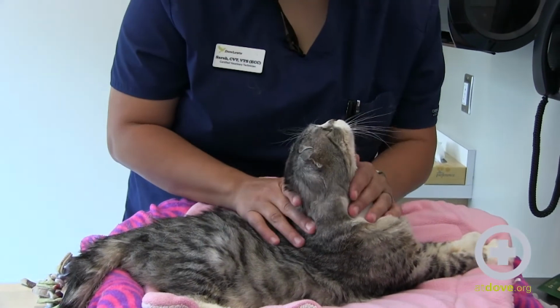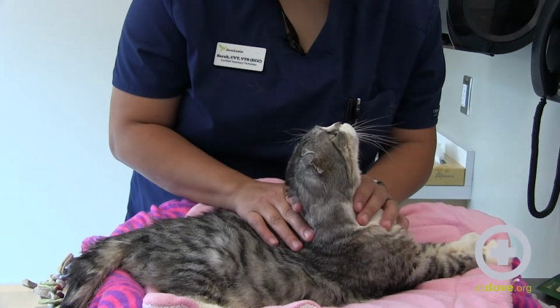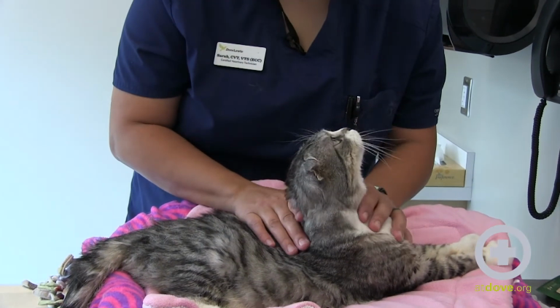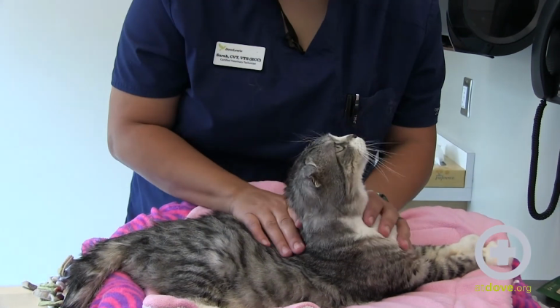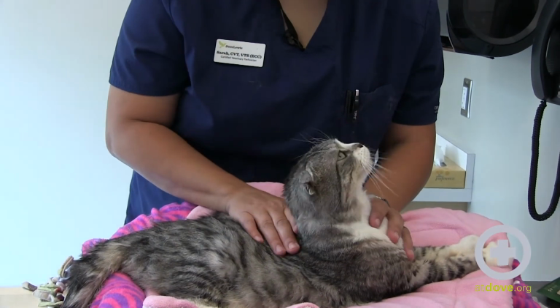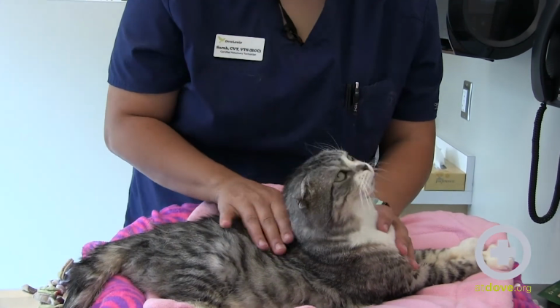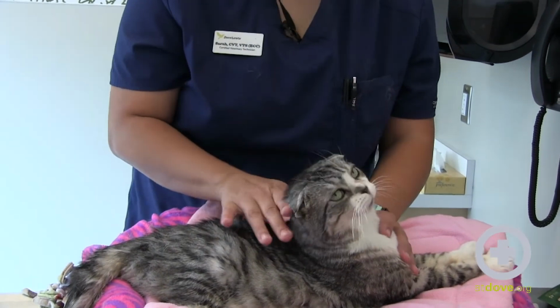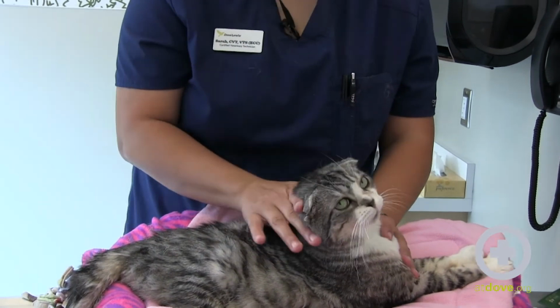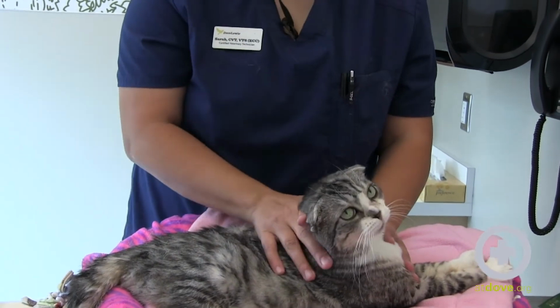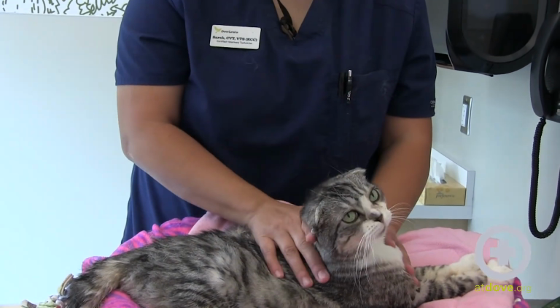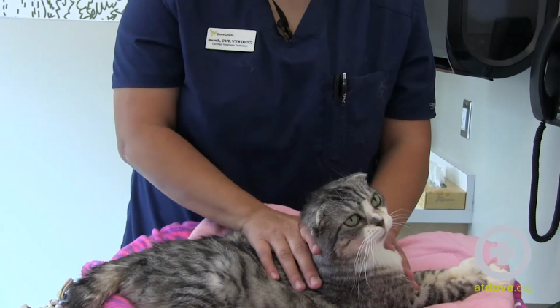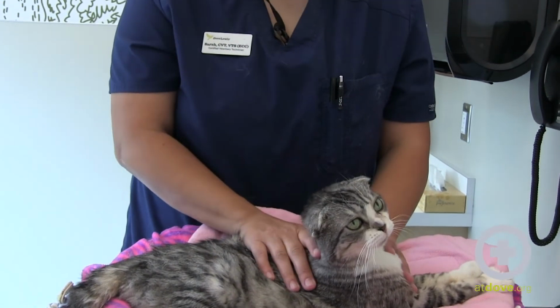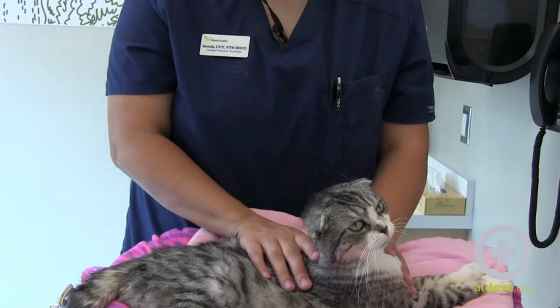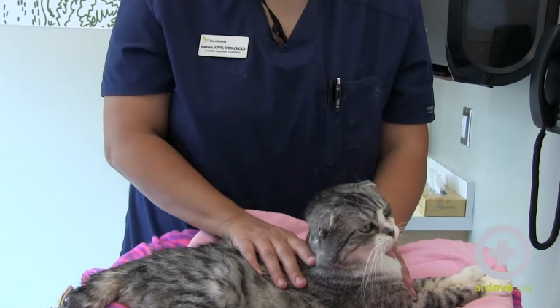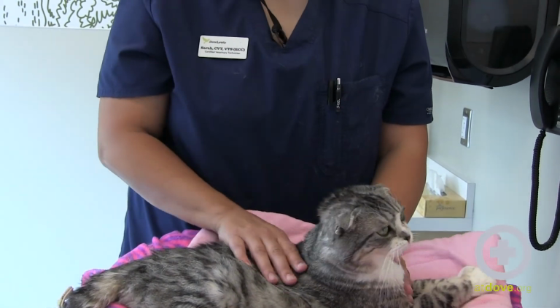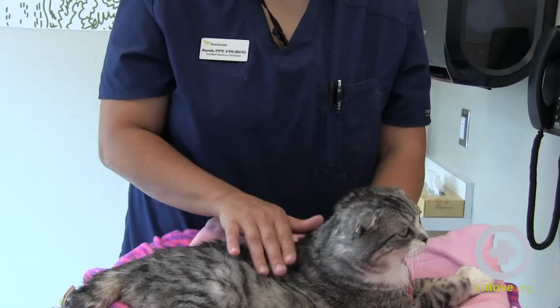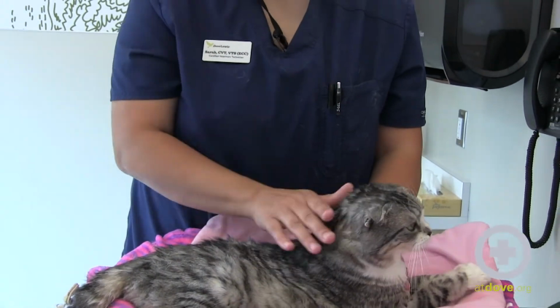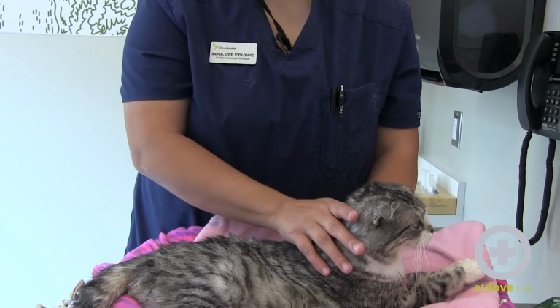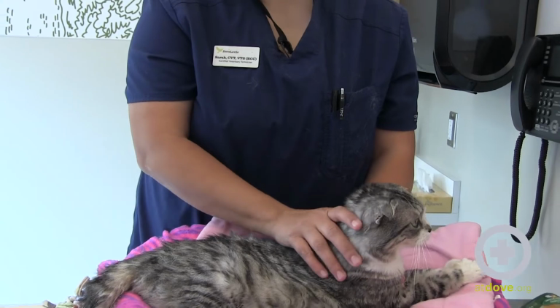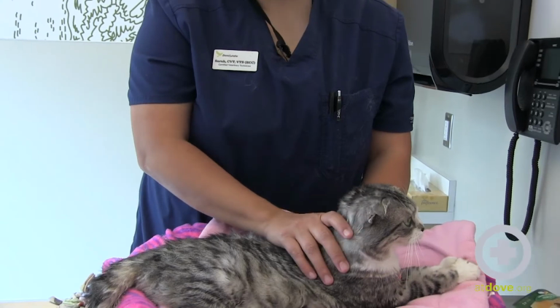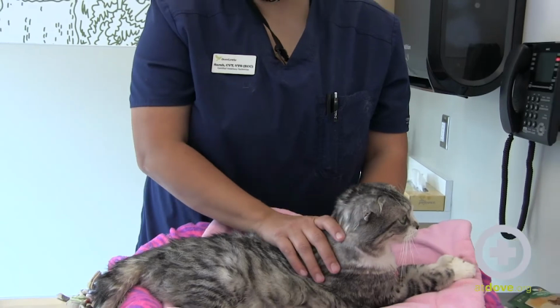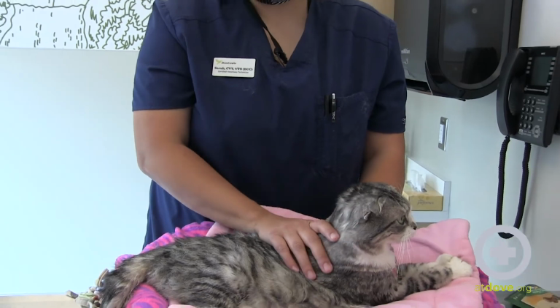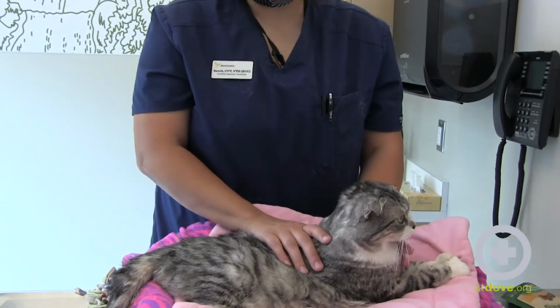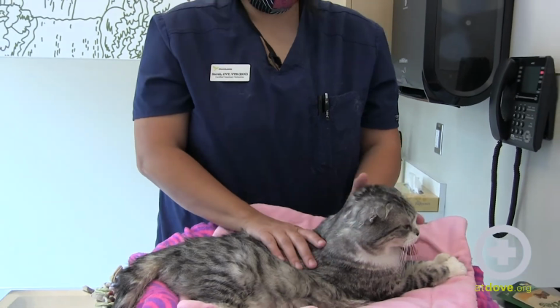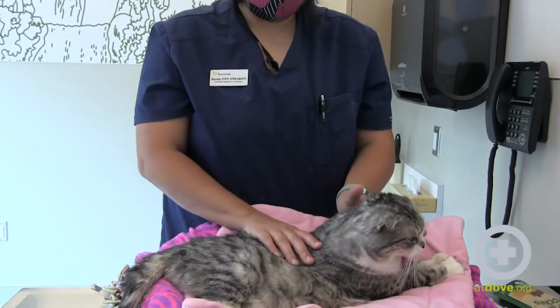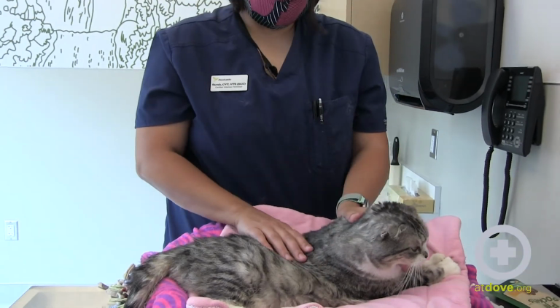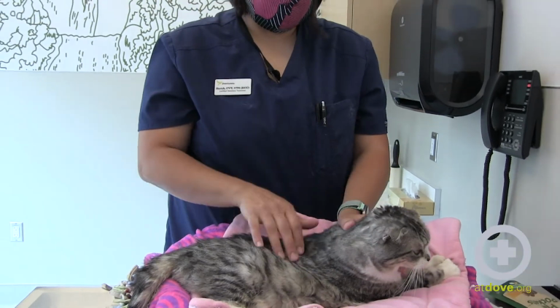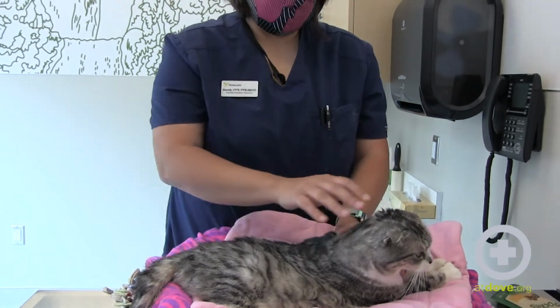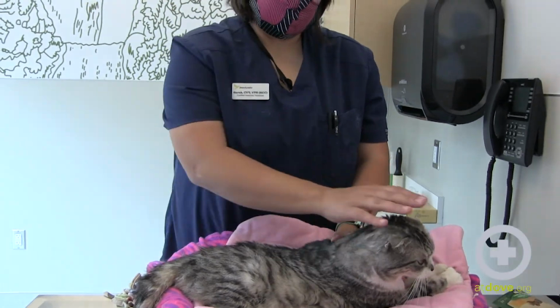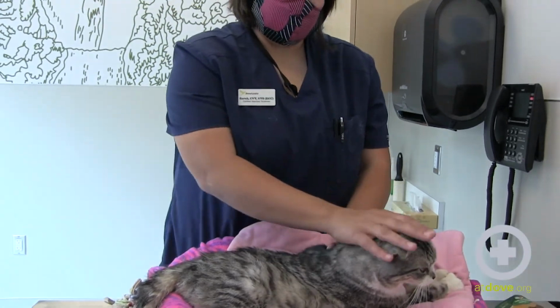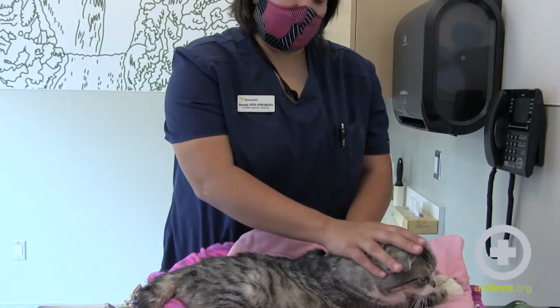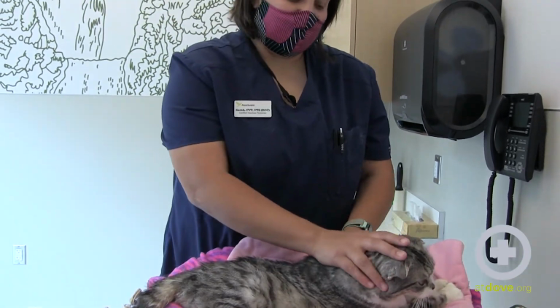It feels like a teeny tiny bee sting, but the needle is really small so they tend to not react too much.